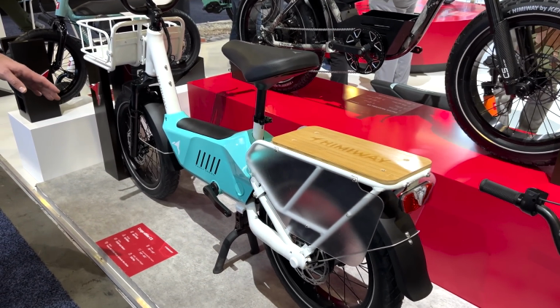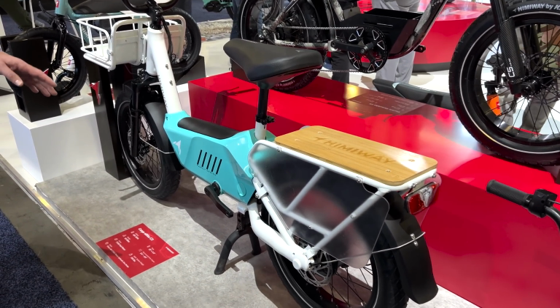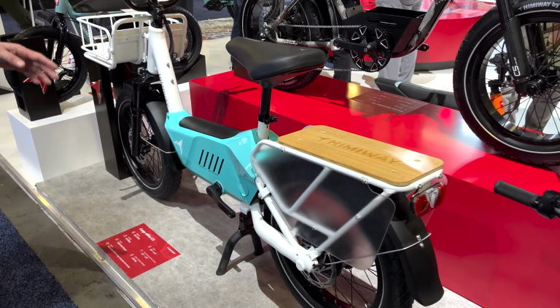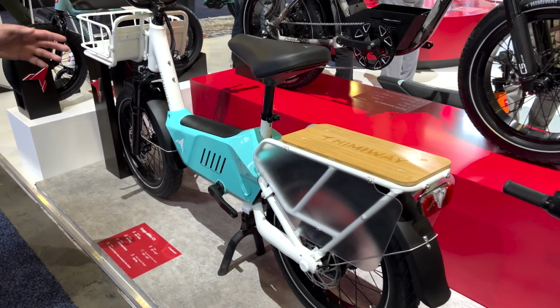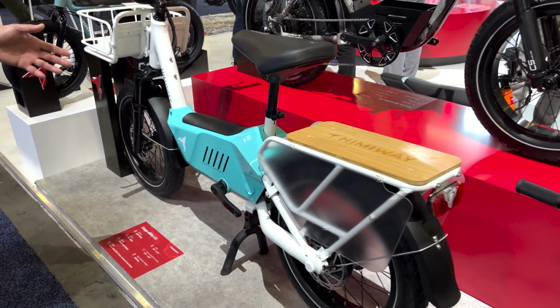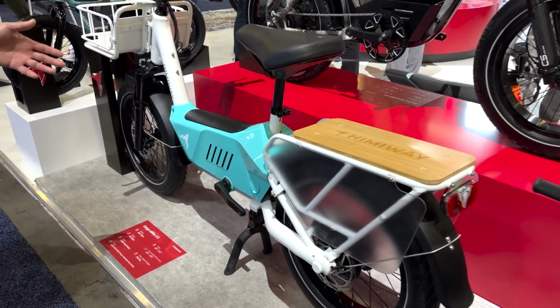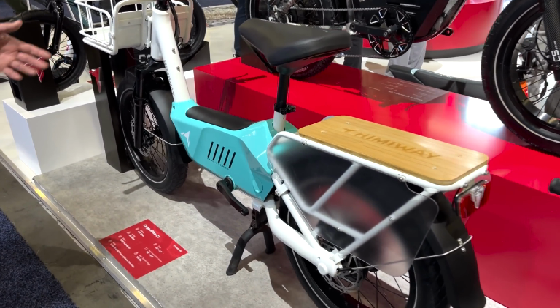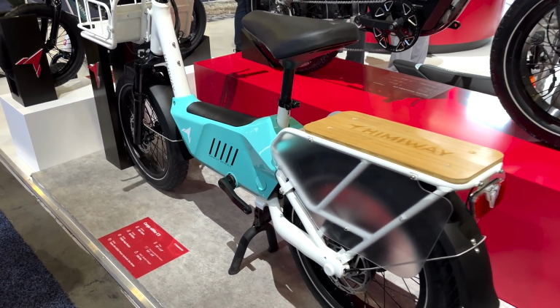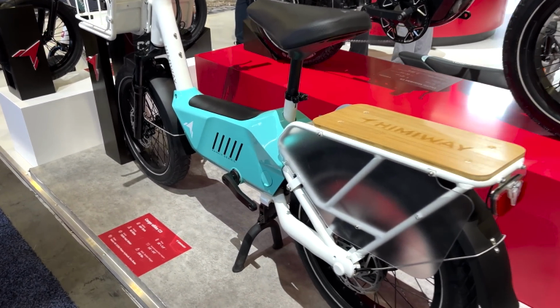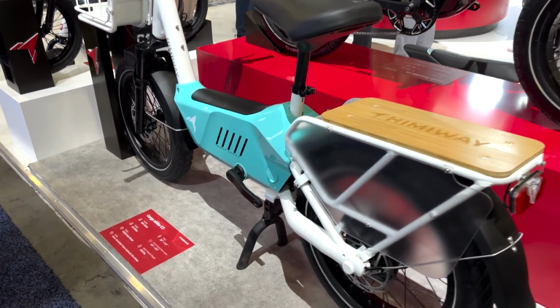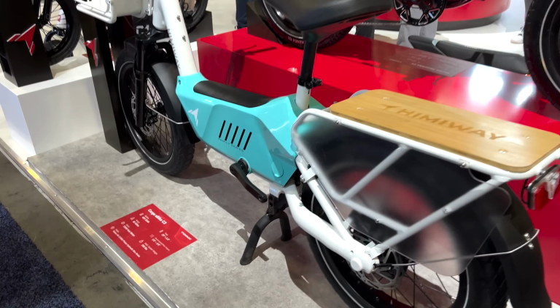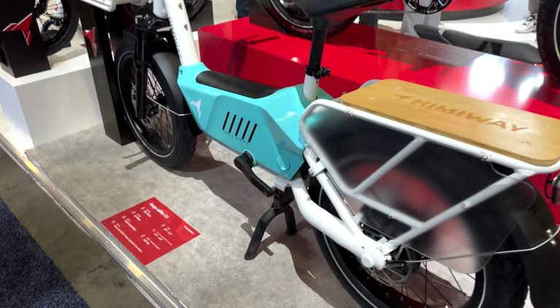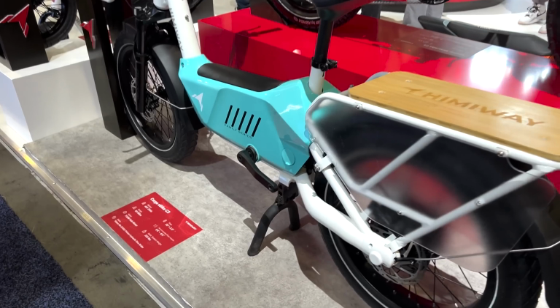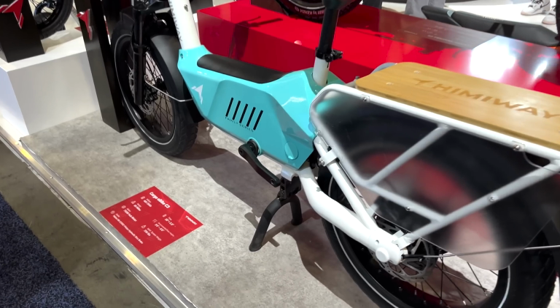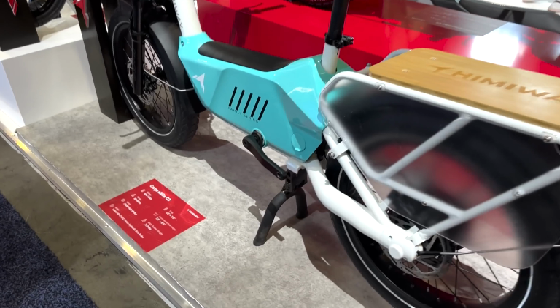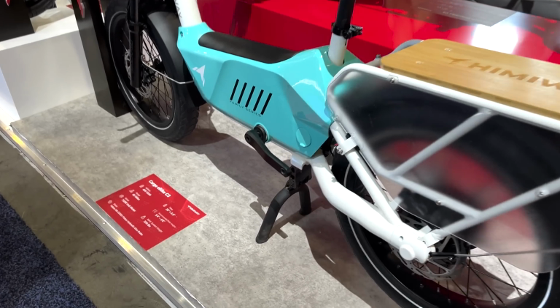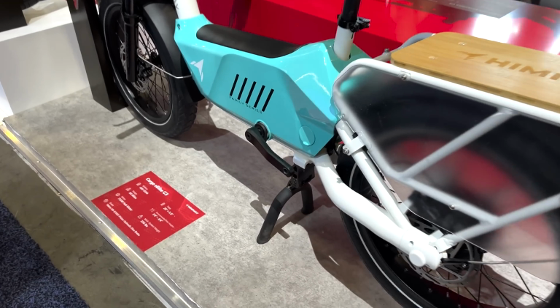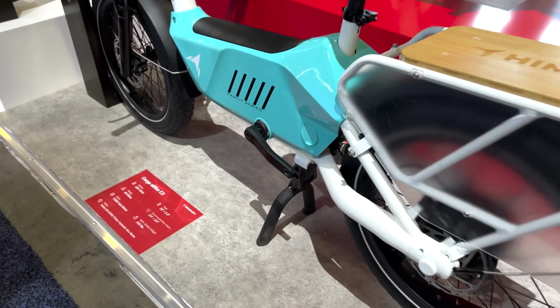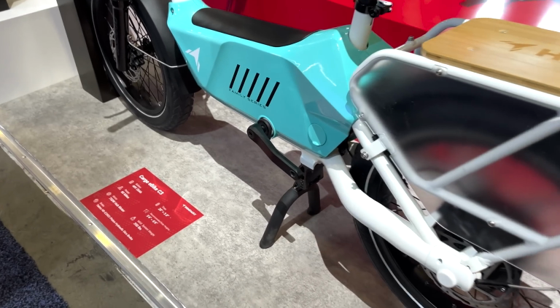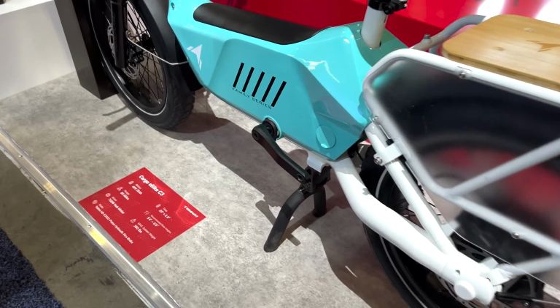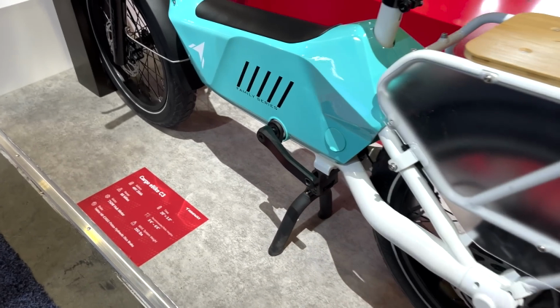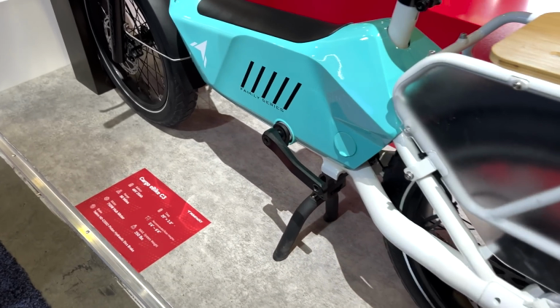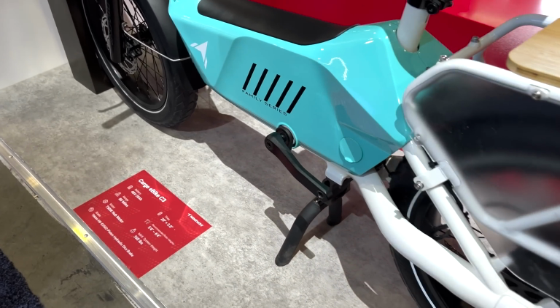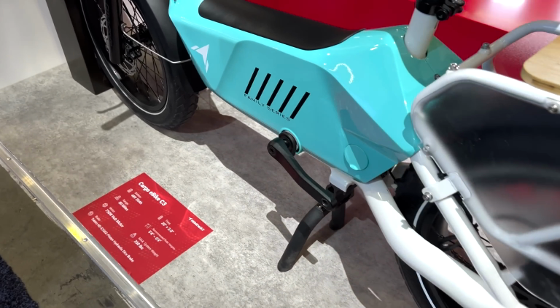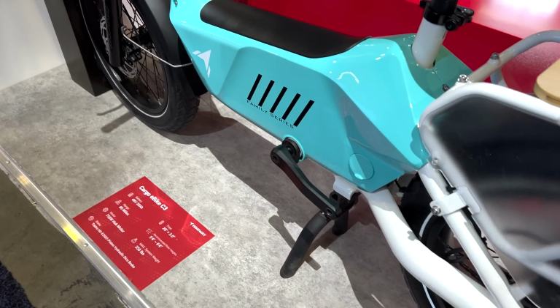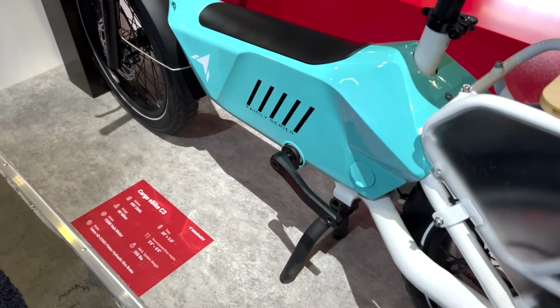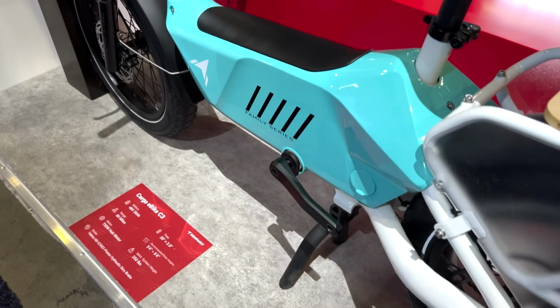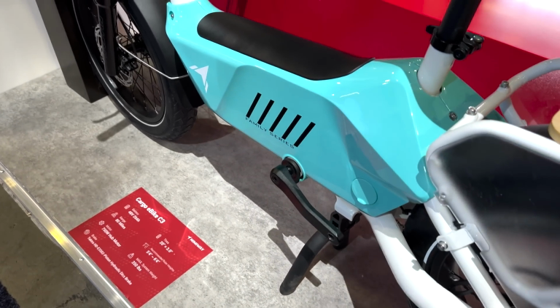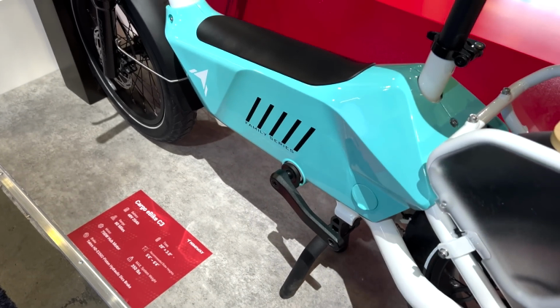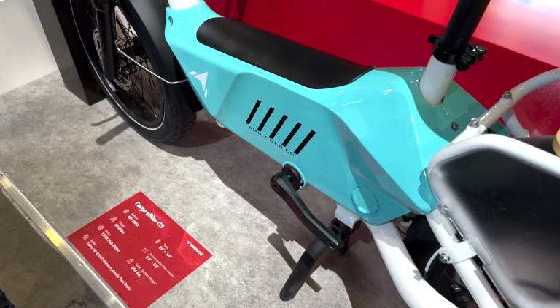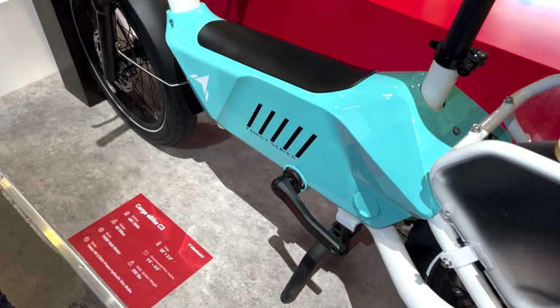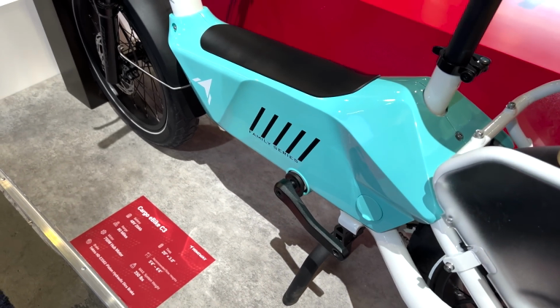So you can either use the motor or not? You have pedal assist and then you have throttle as well on our bikes.